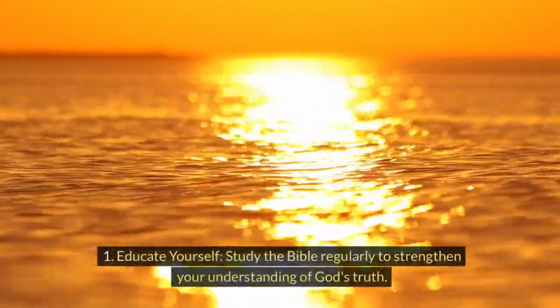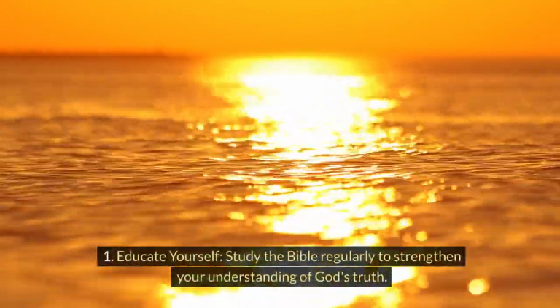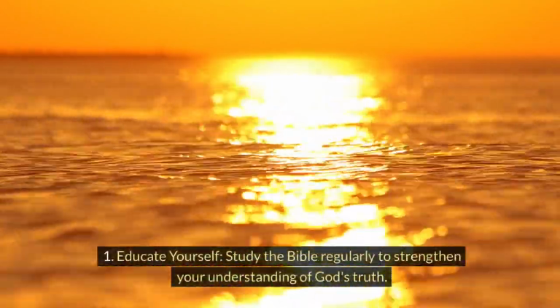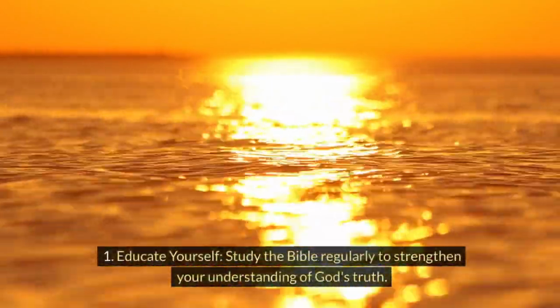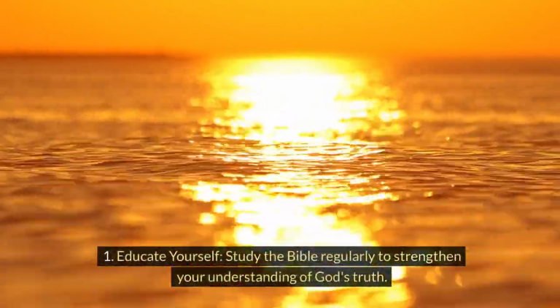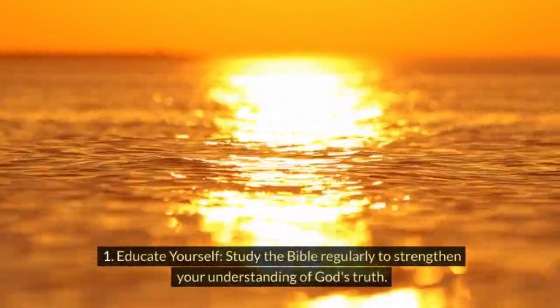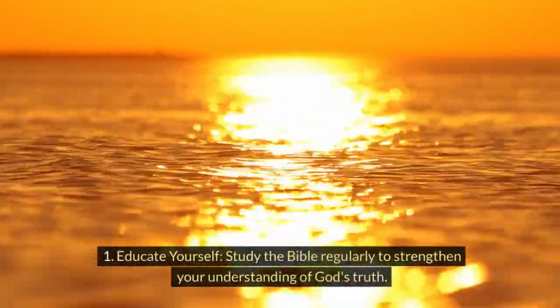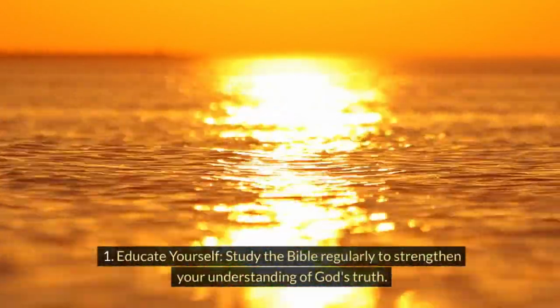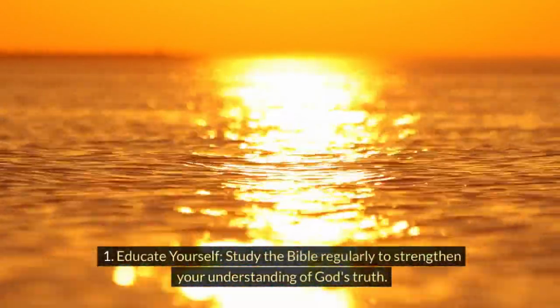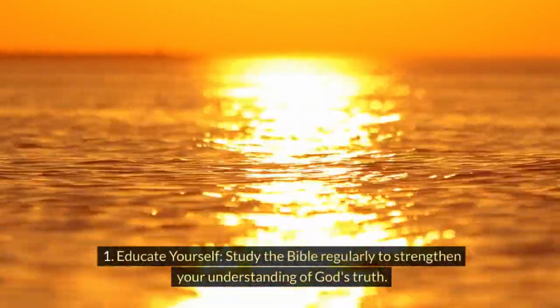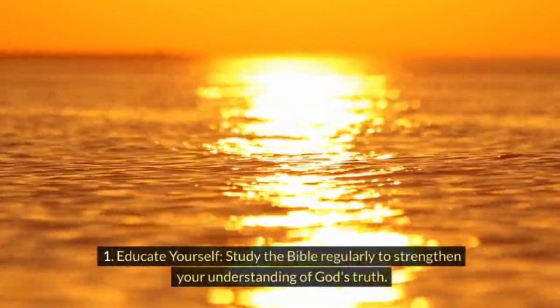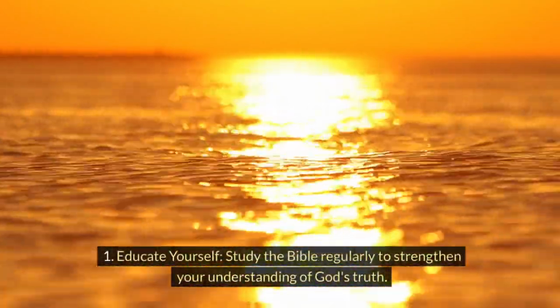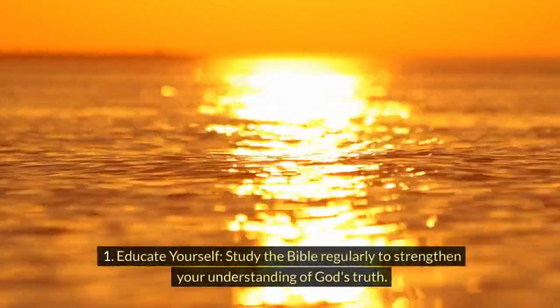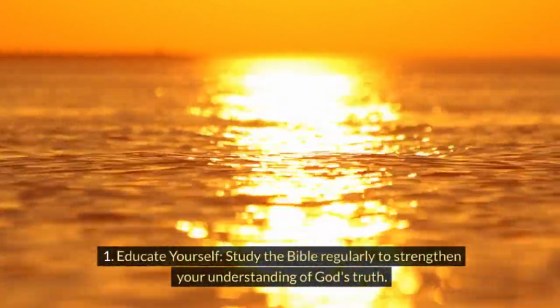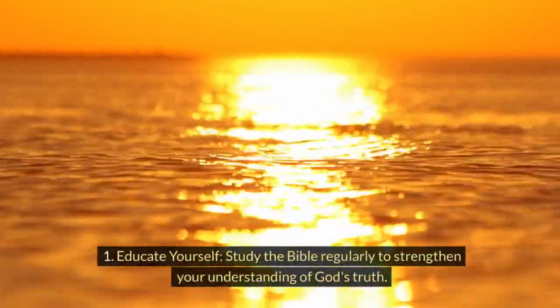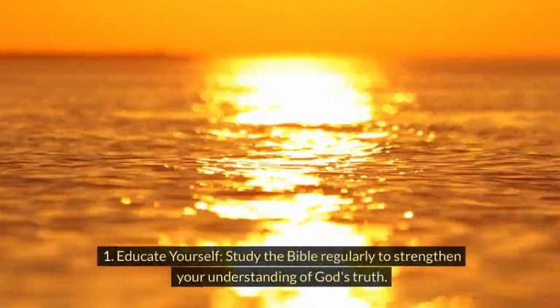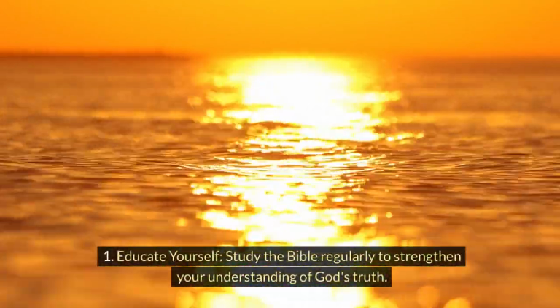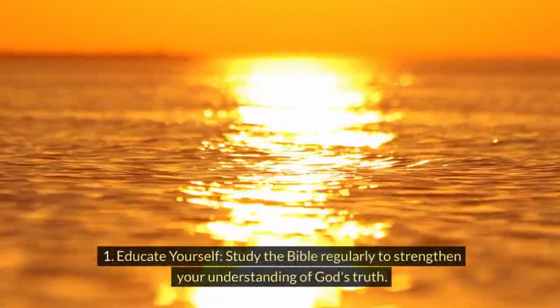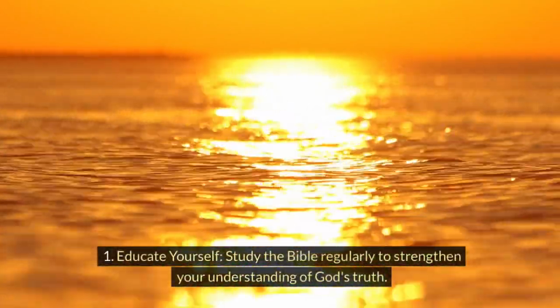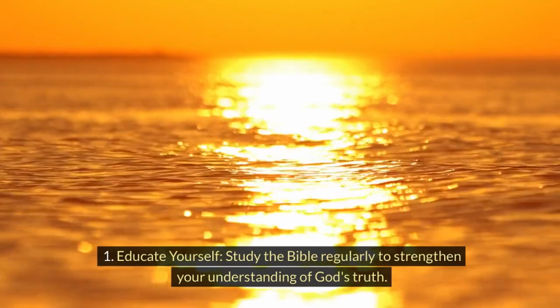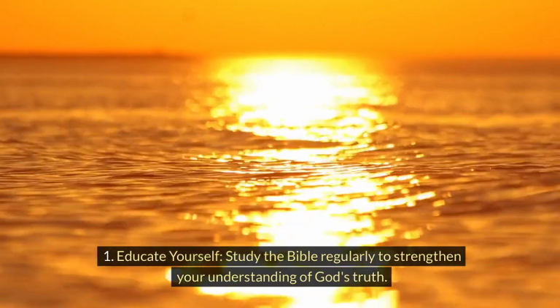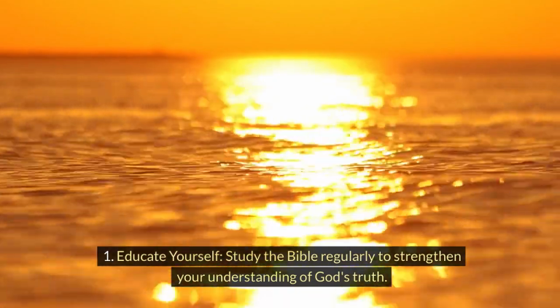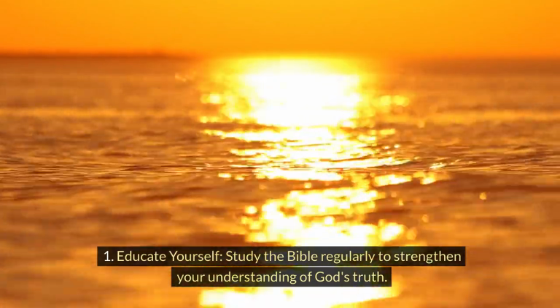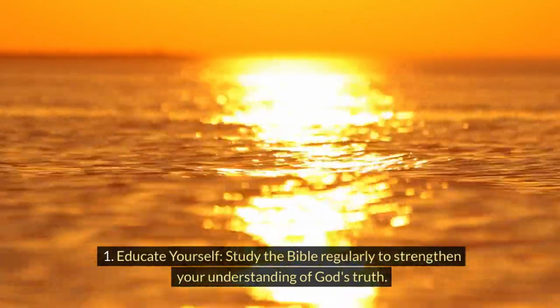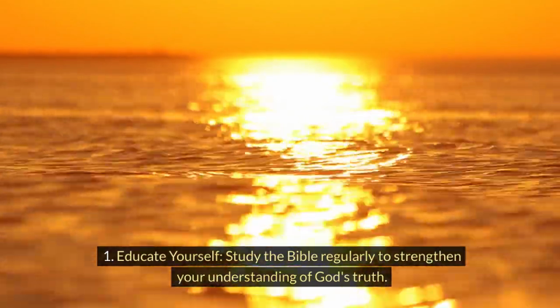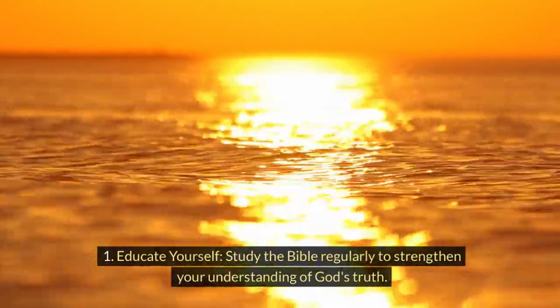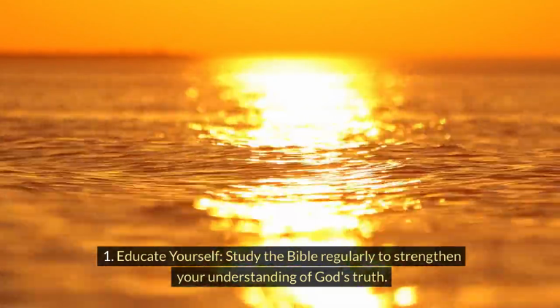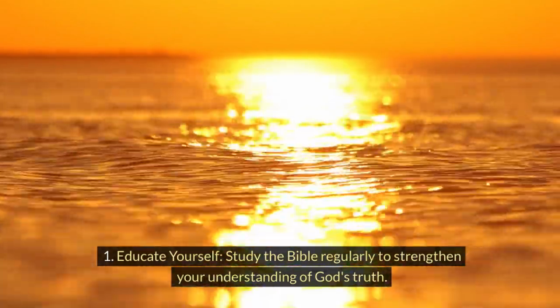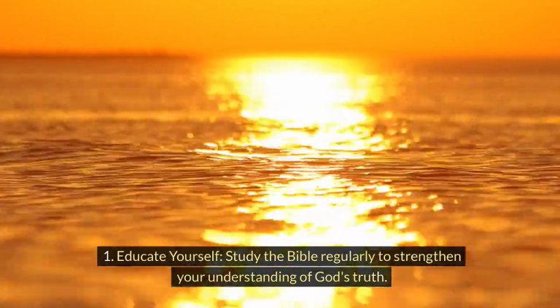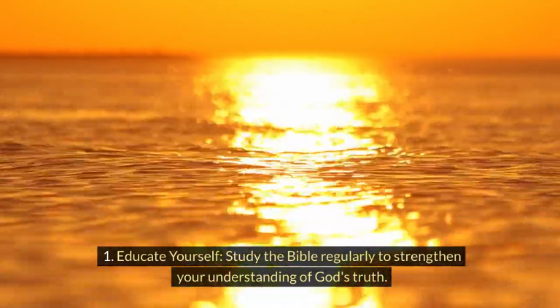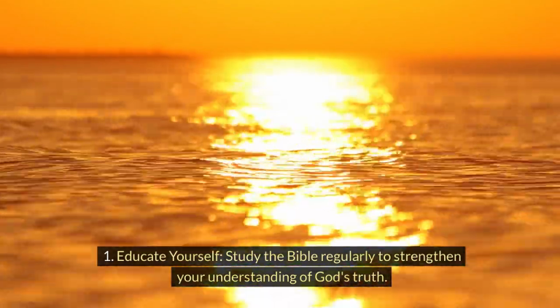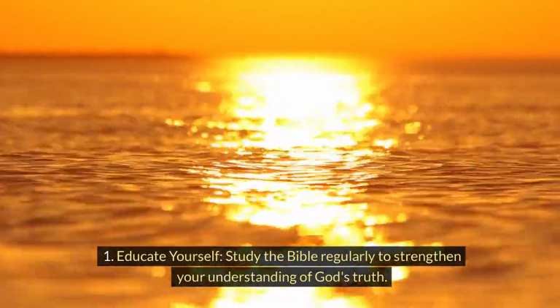1. Educate yourself. Study the Bible regularly to strengthen your understanding of God's truth.